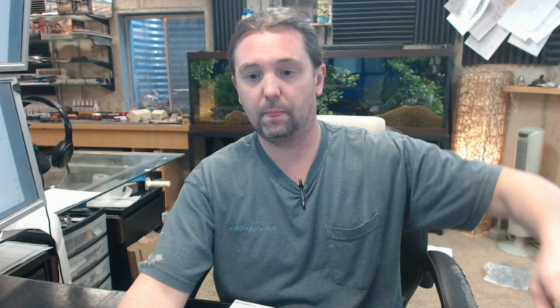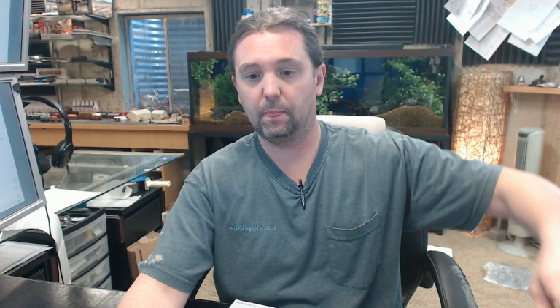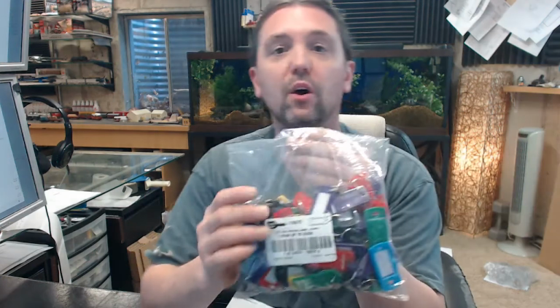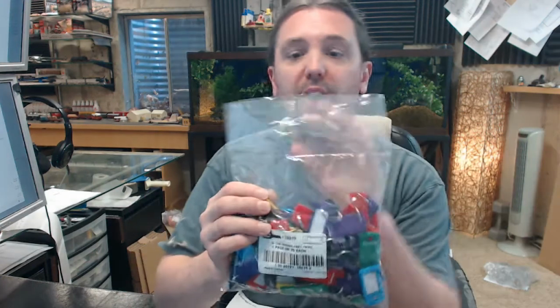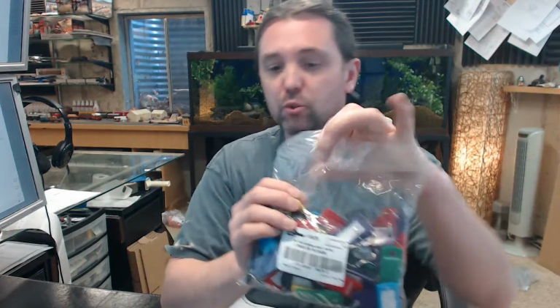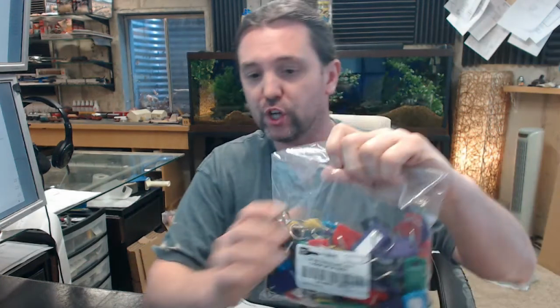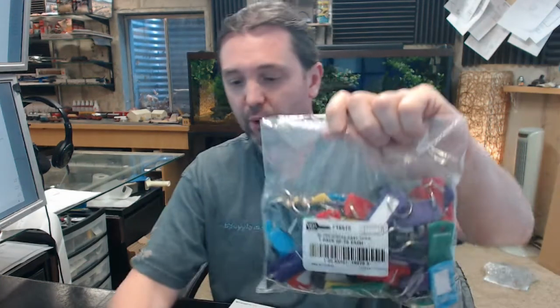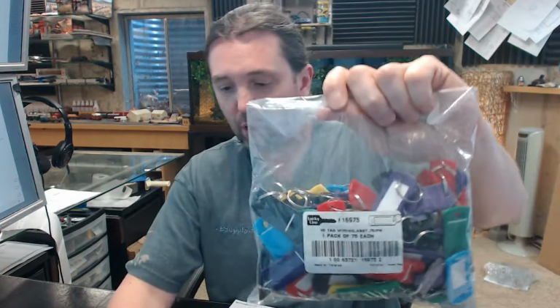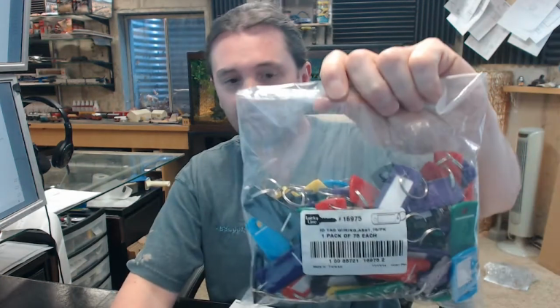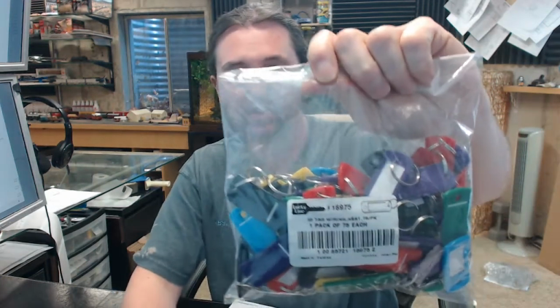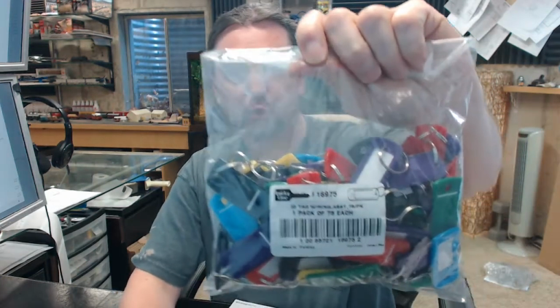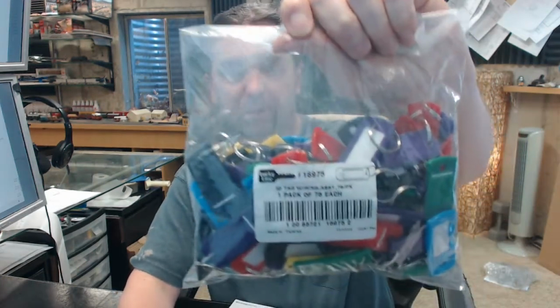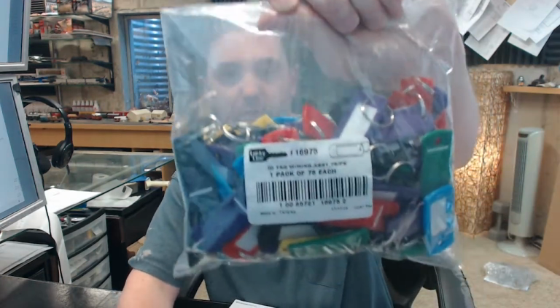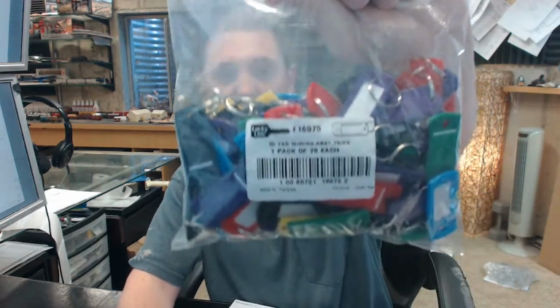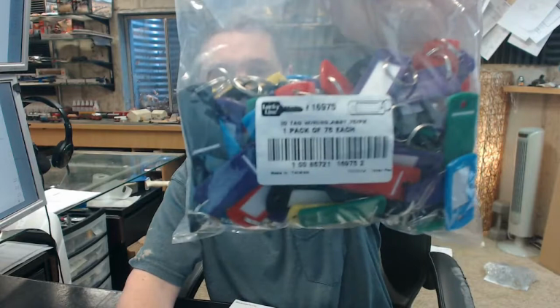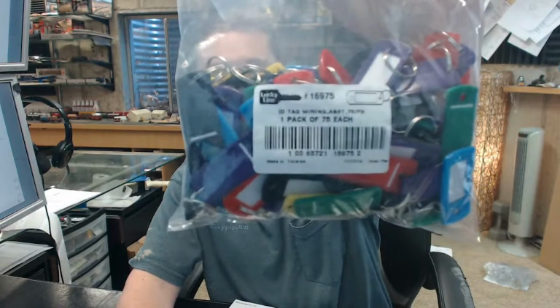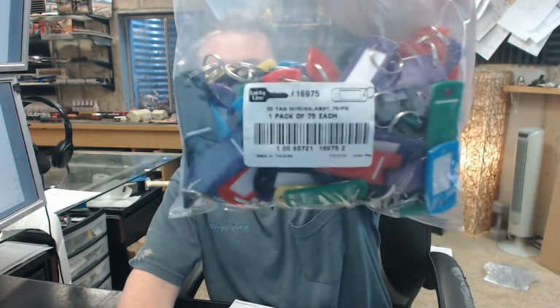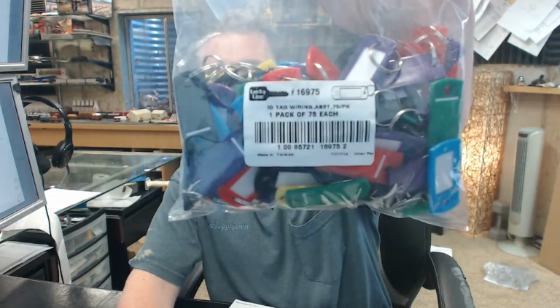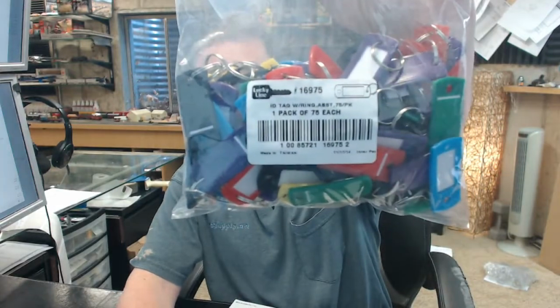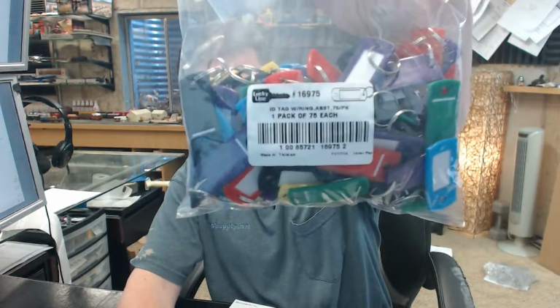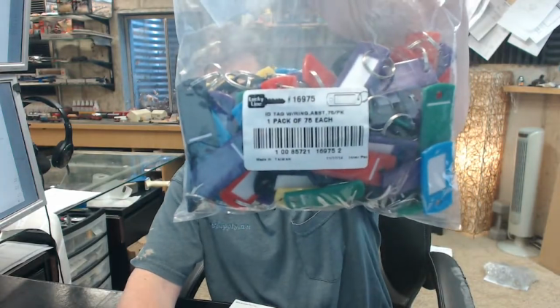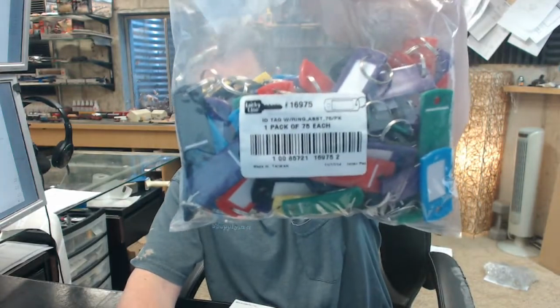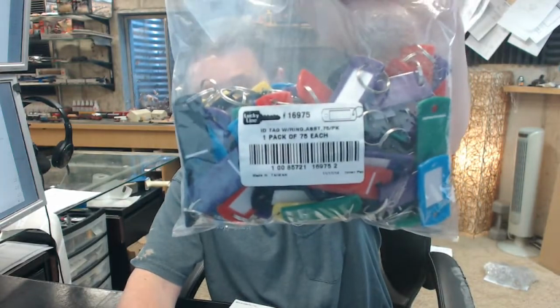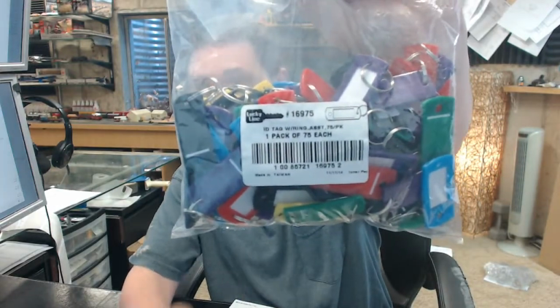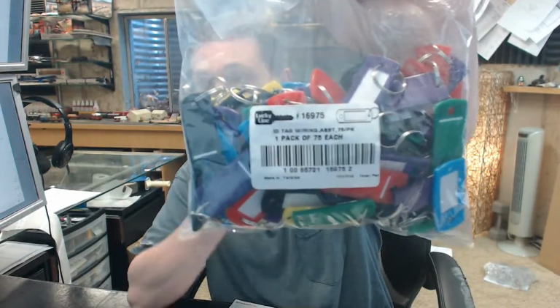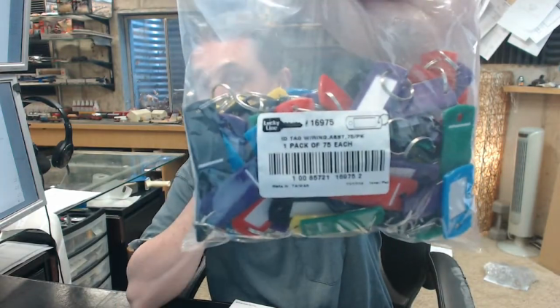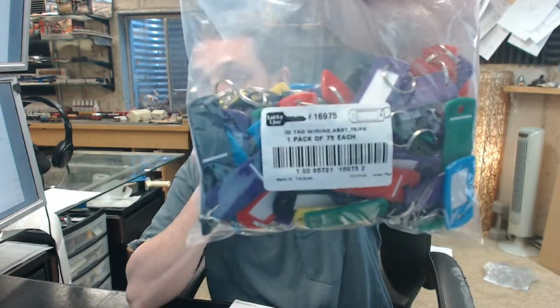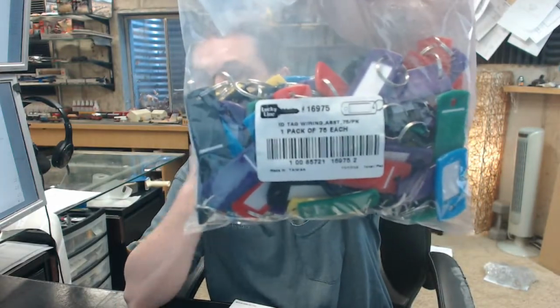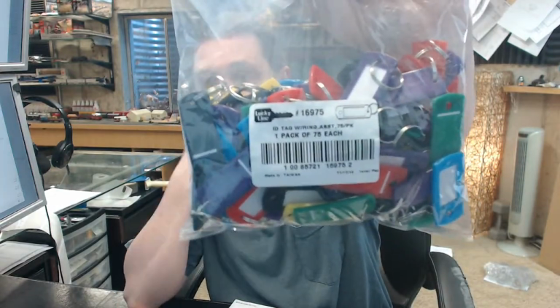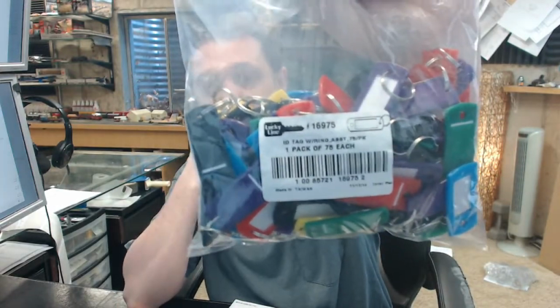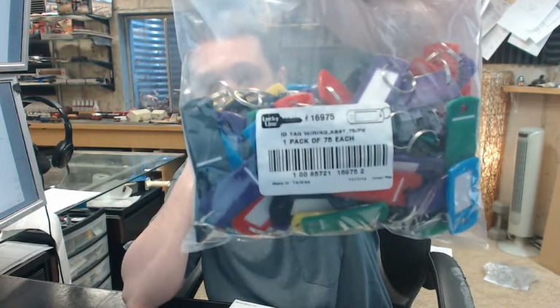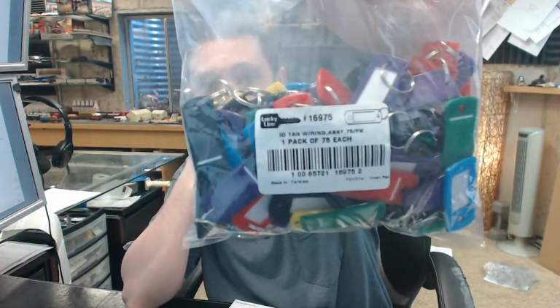Hello, my name is Rich Howard, owner of Architectural Builder Supply, and this video is to bring you a closer look at the Lucky Line number 16975.